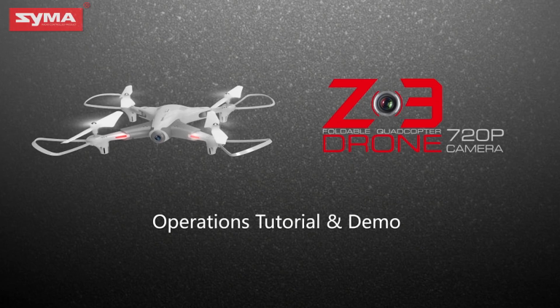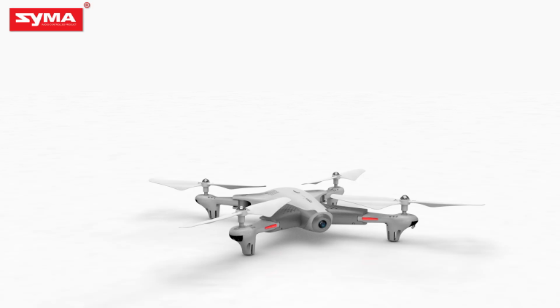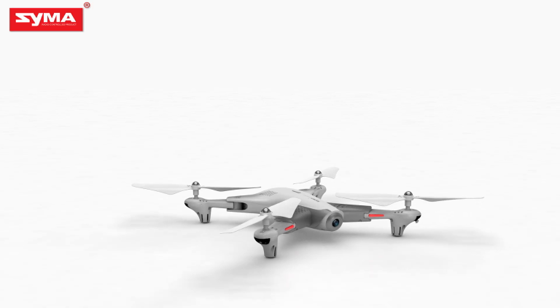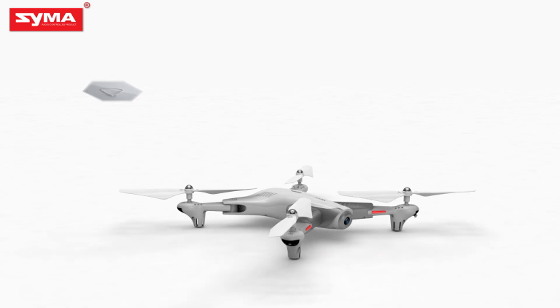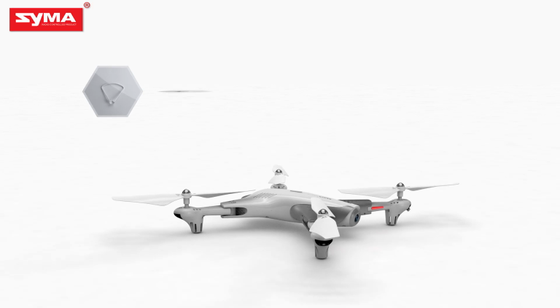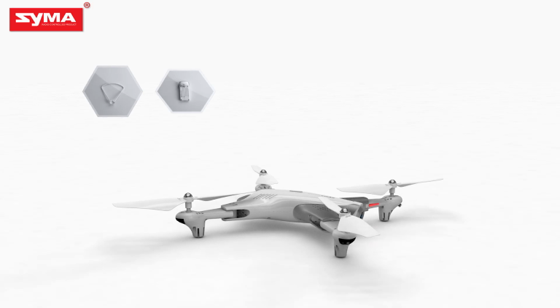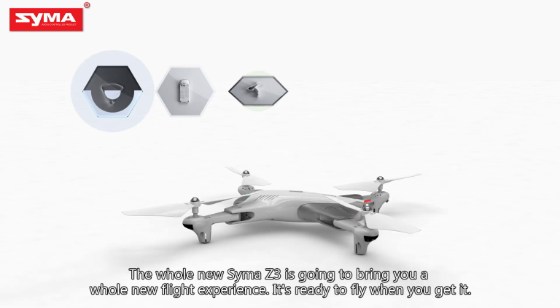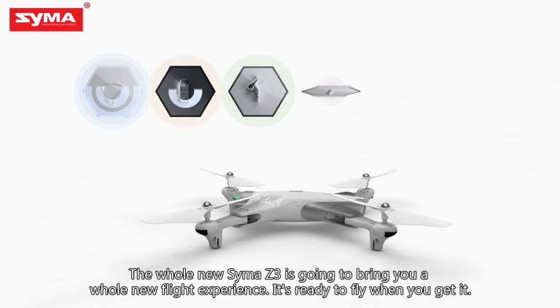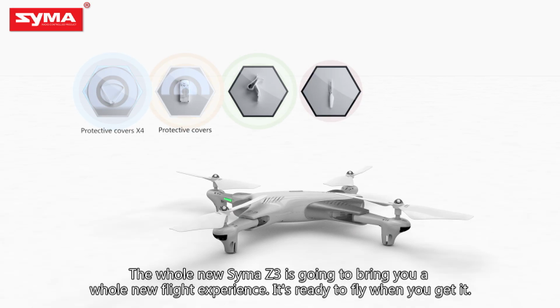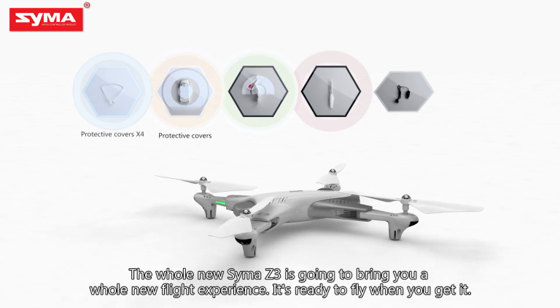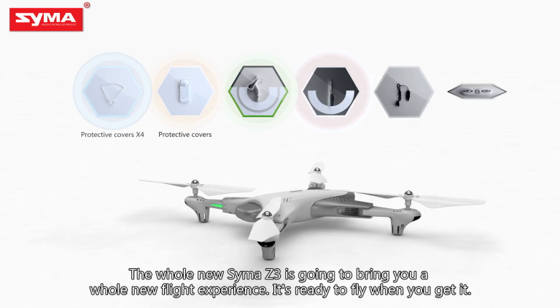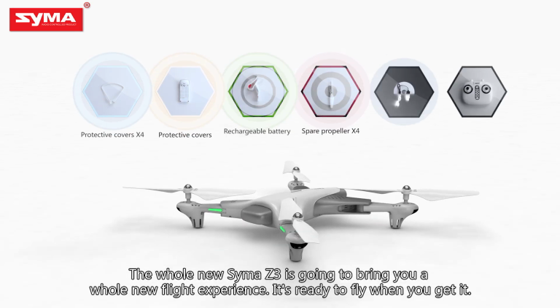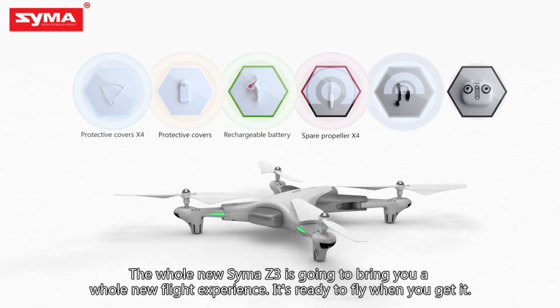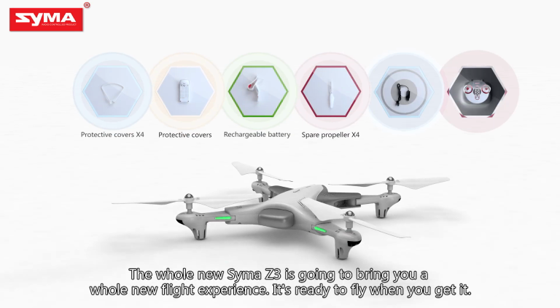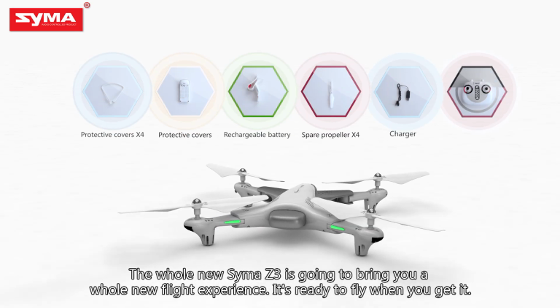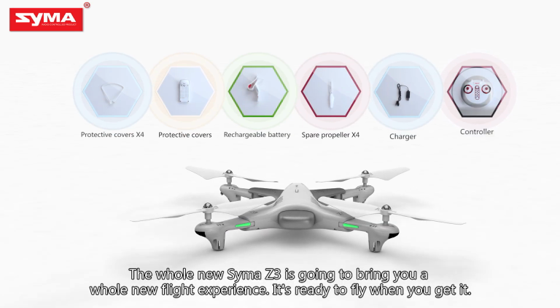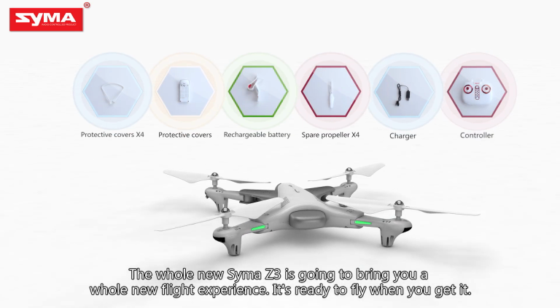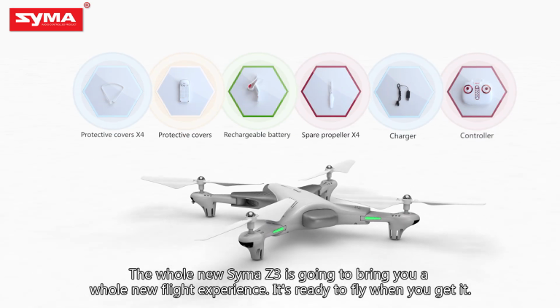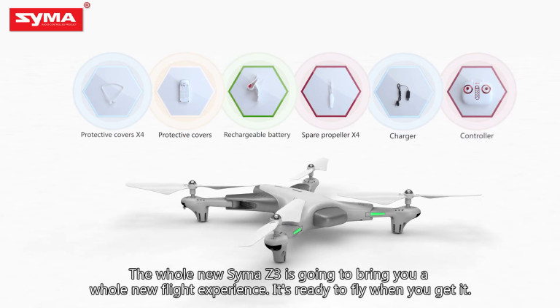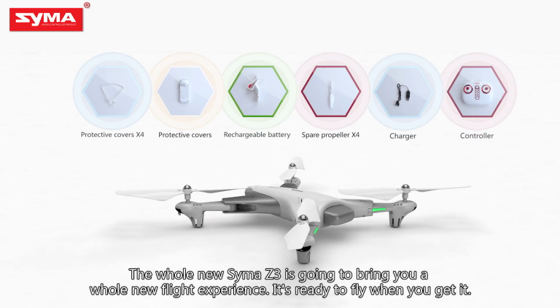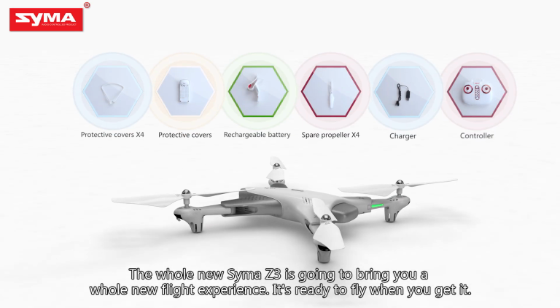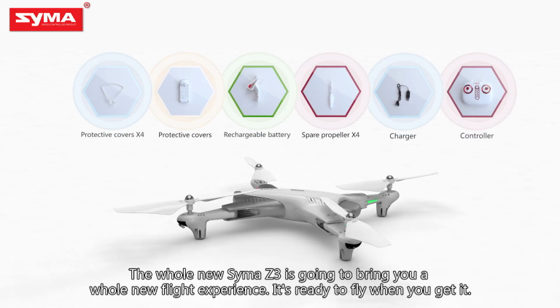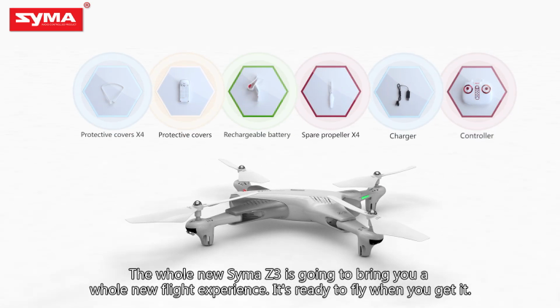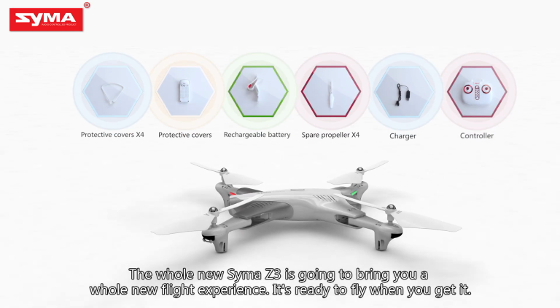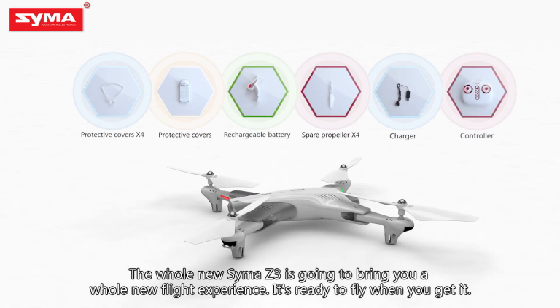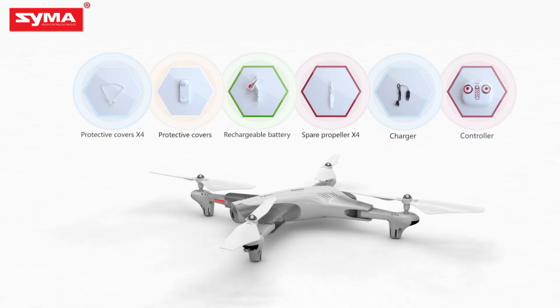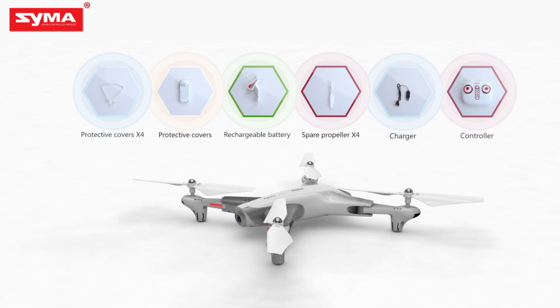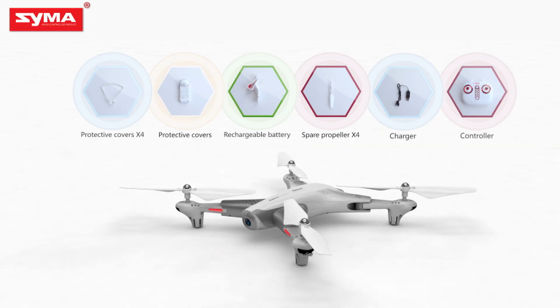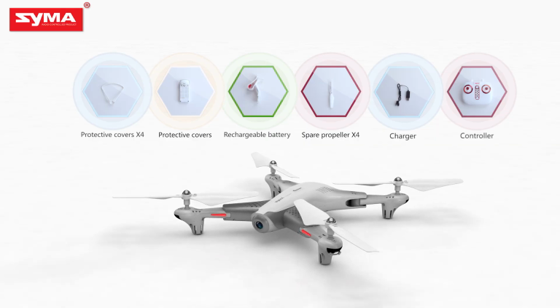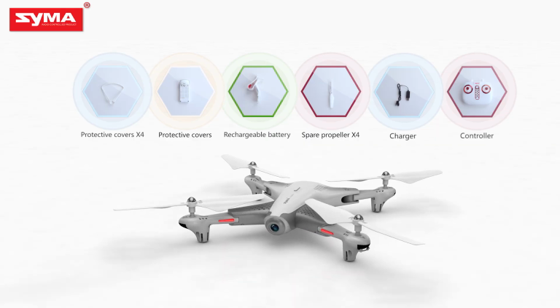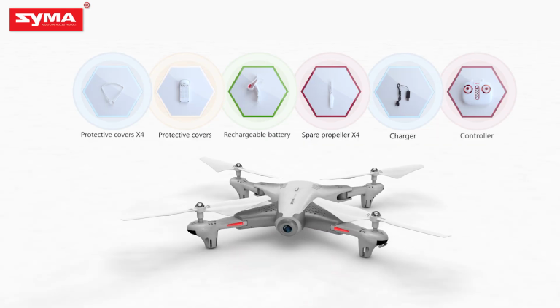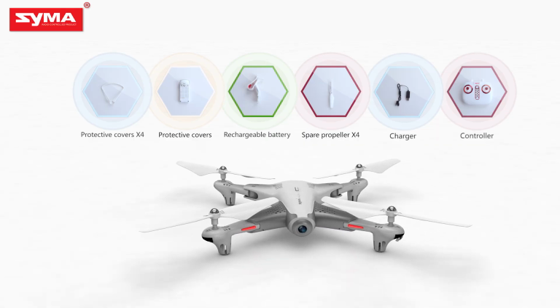The all-new SEMA Z3 is going to bring you a whole new flight experience. It's ready to fly when you get it.